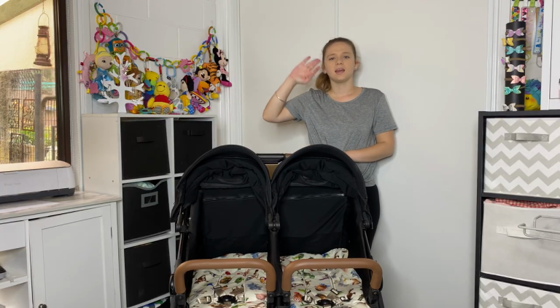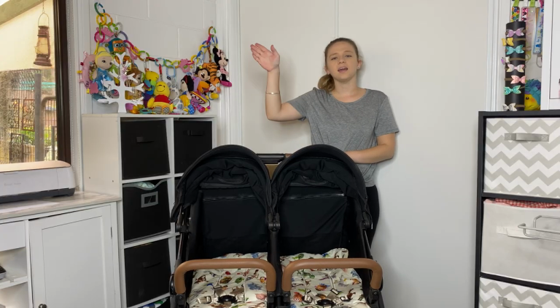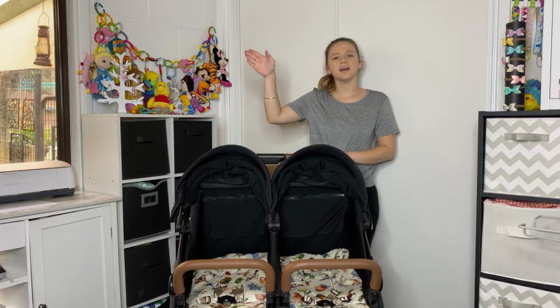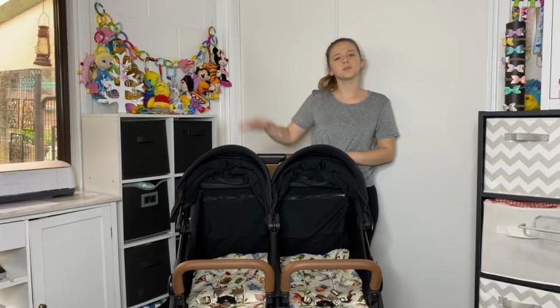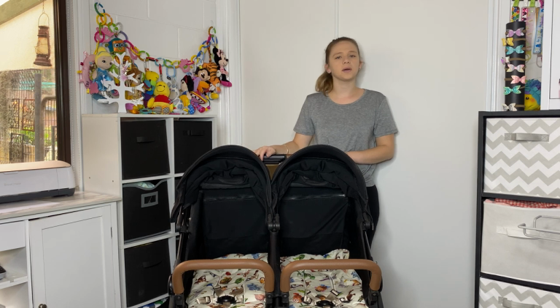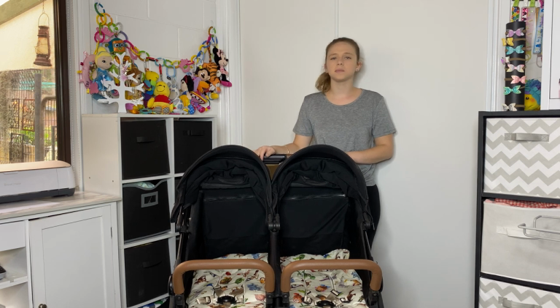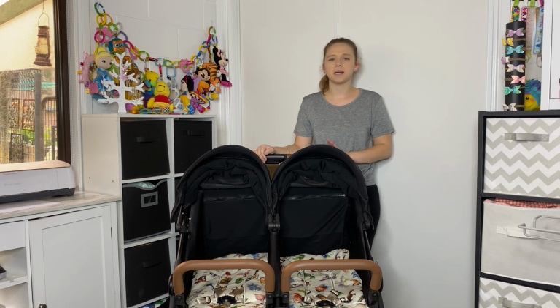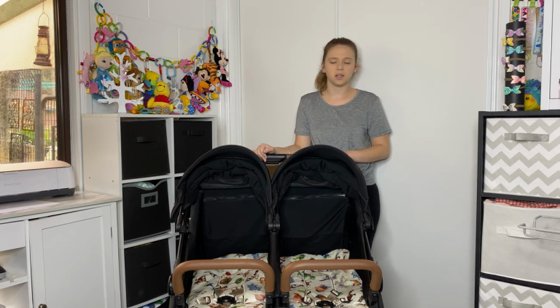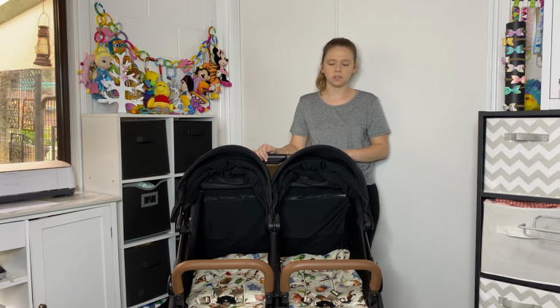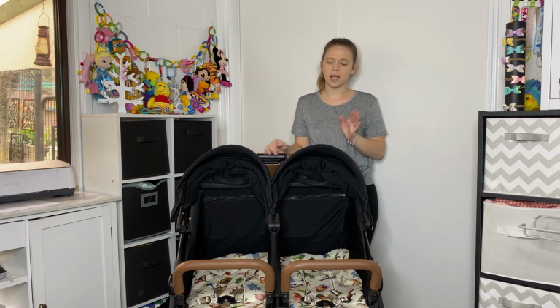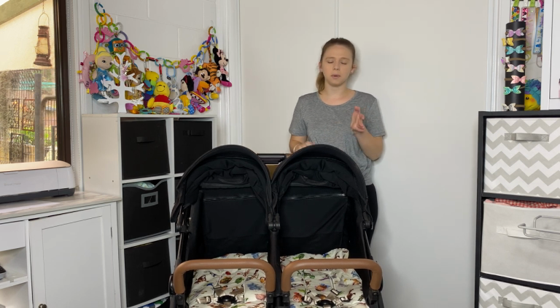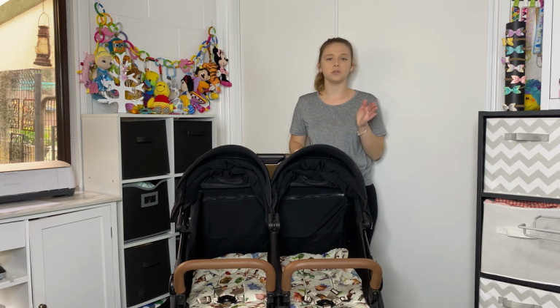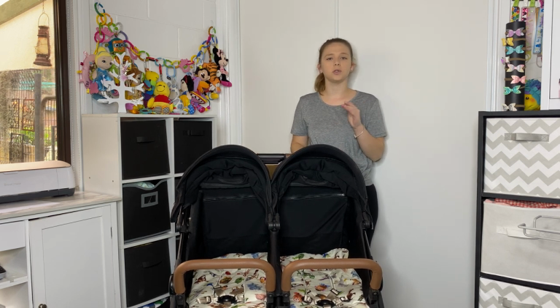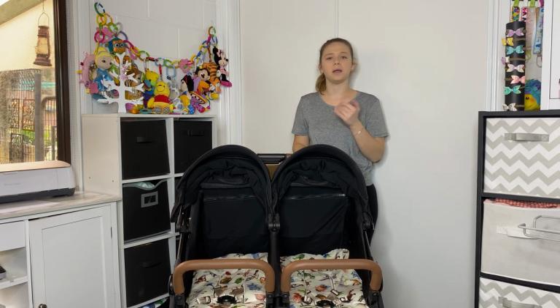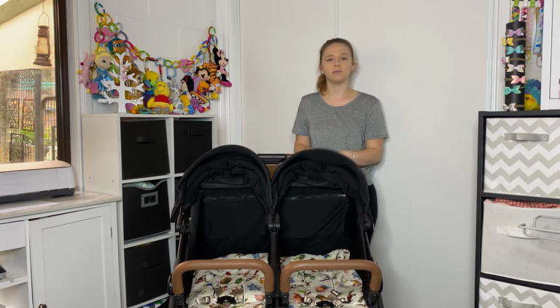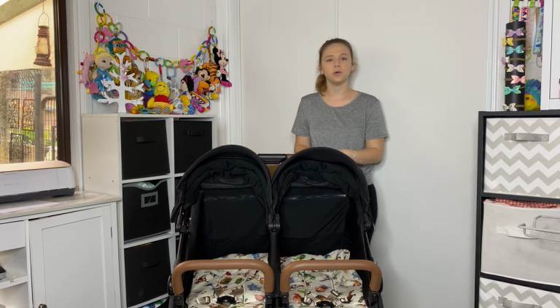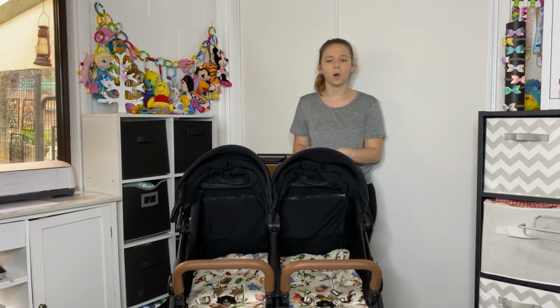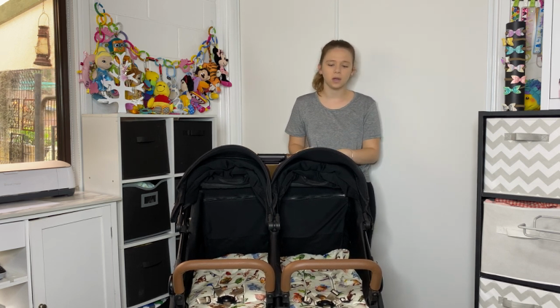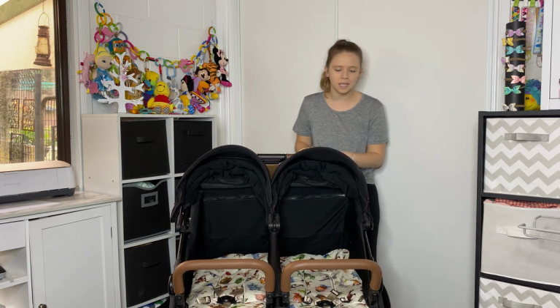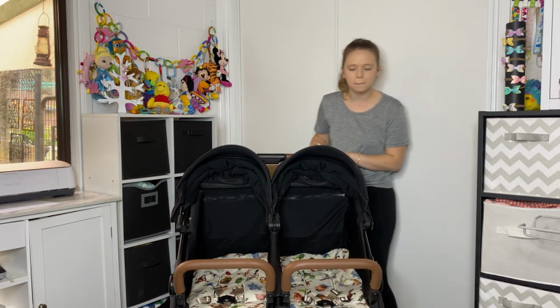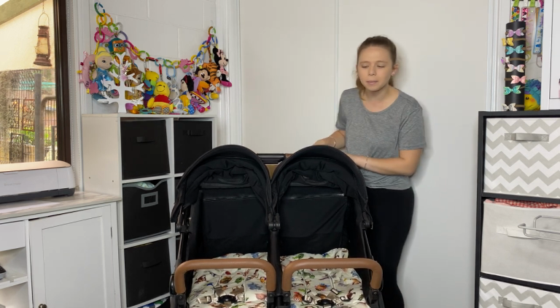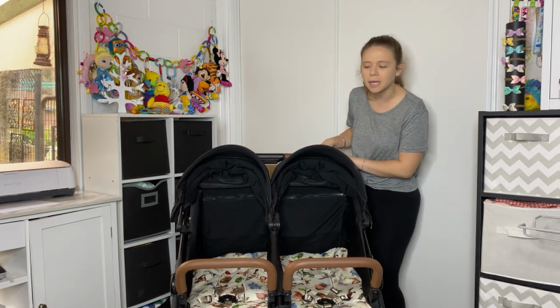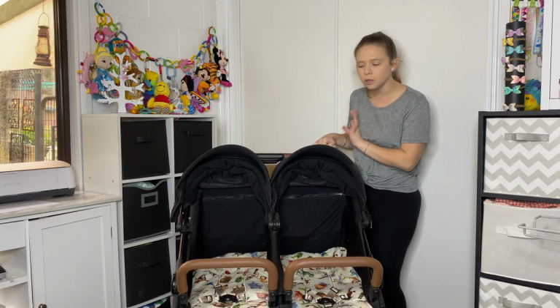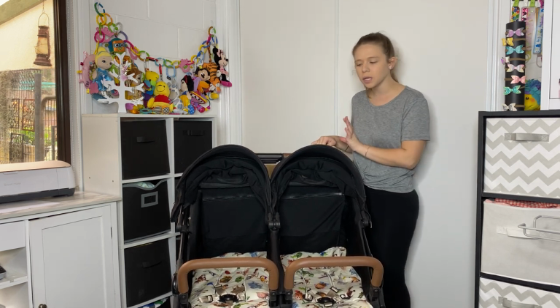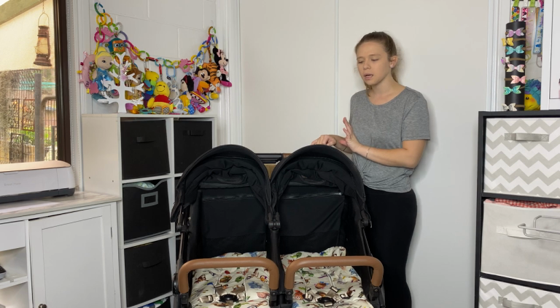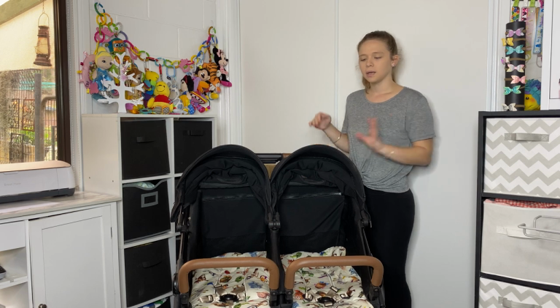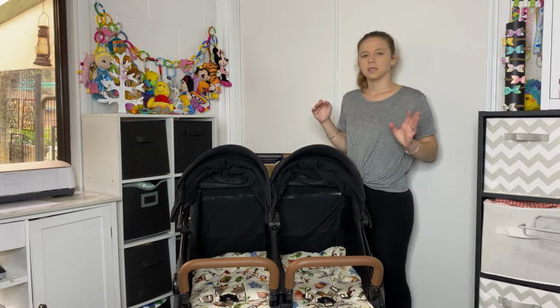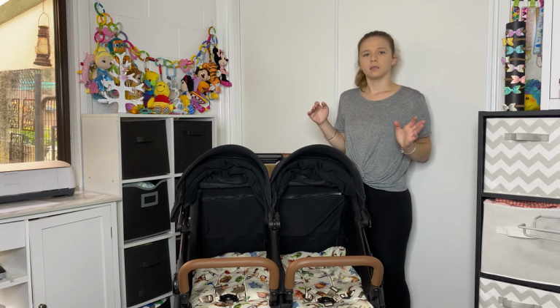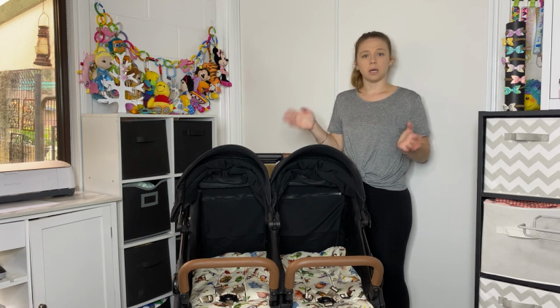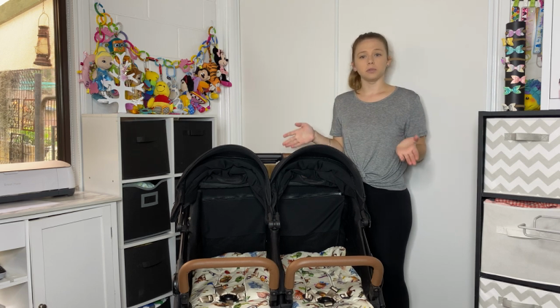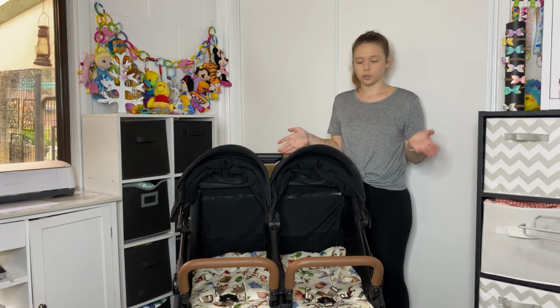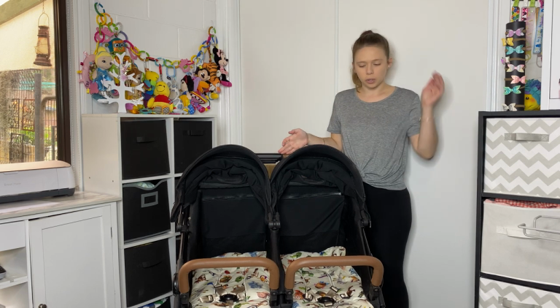Hey guys, welcome to my channel. Today I'm going to do a review on the Baby Bee Luna double stroller.